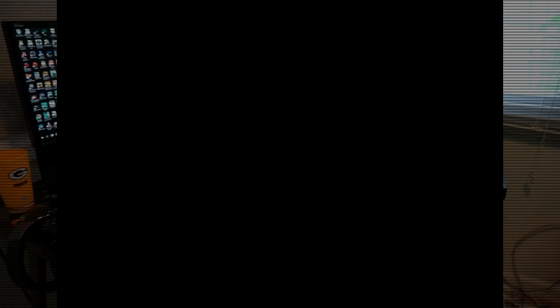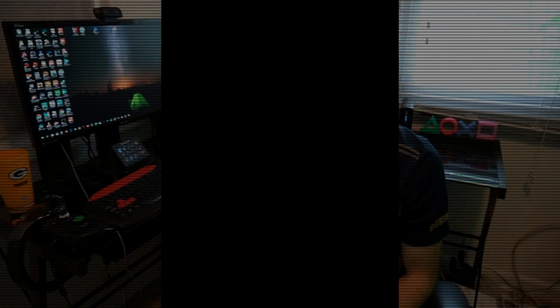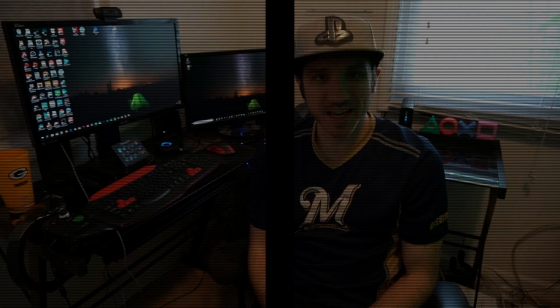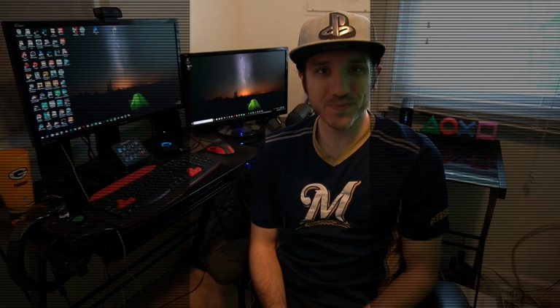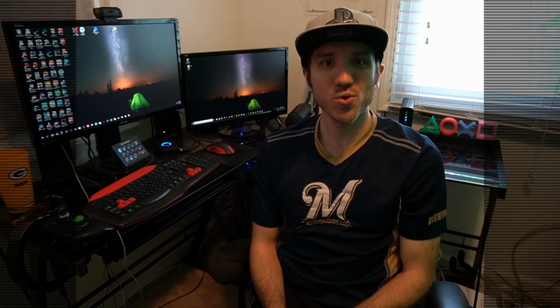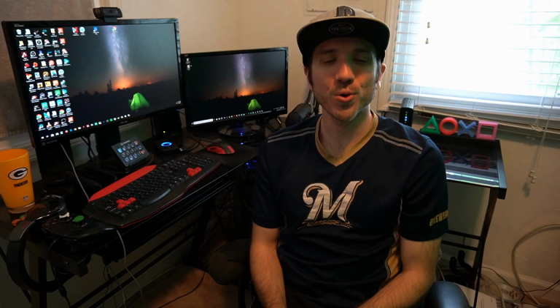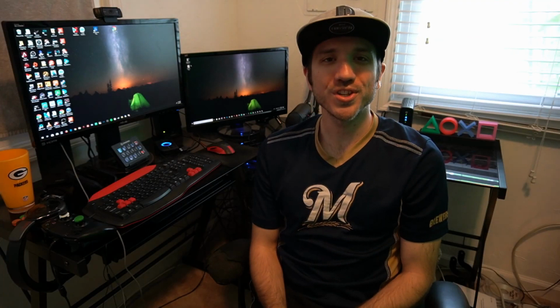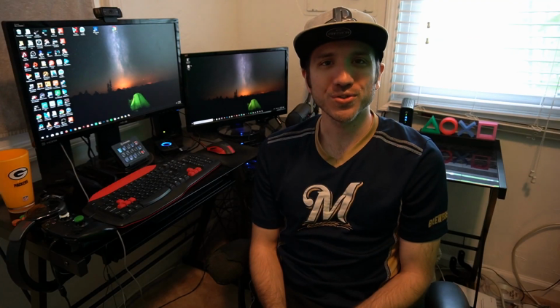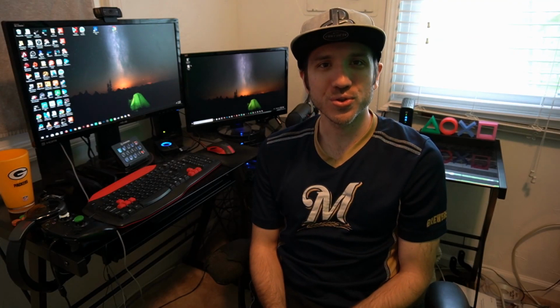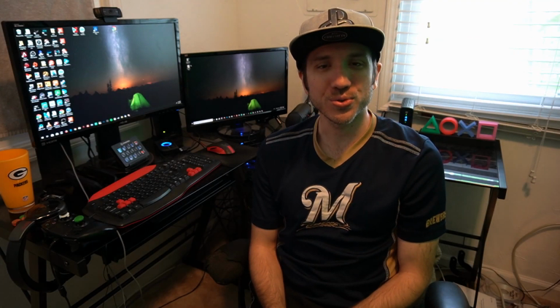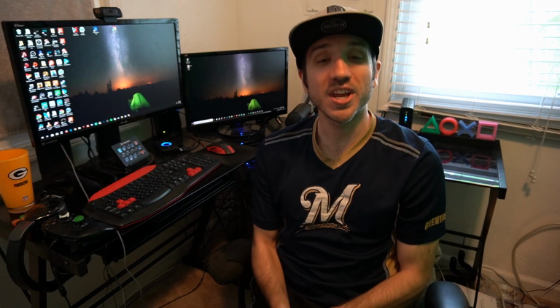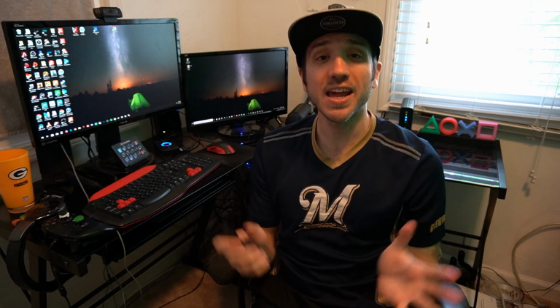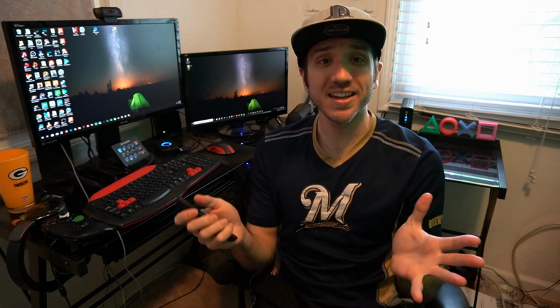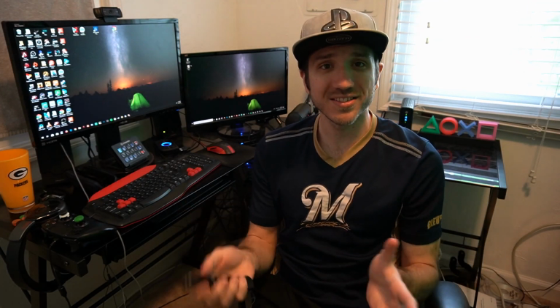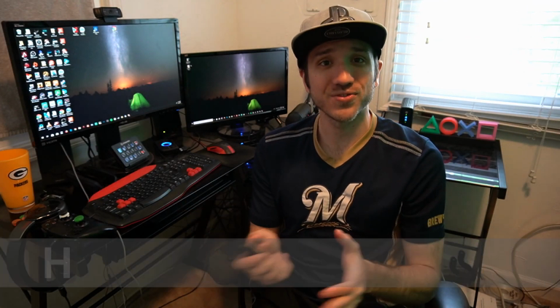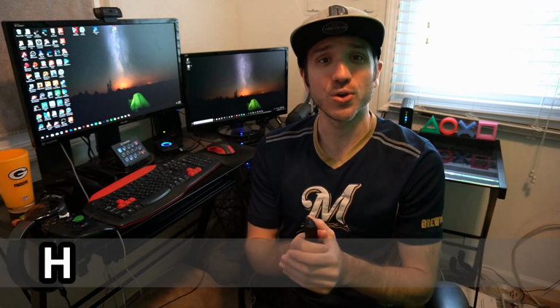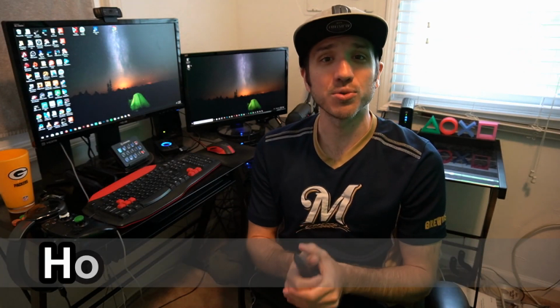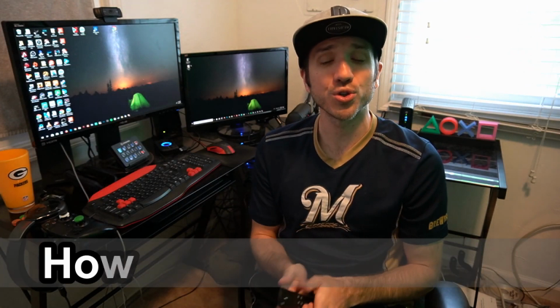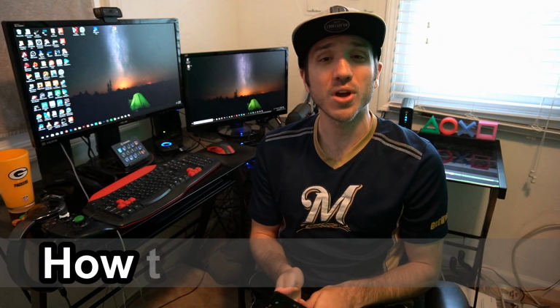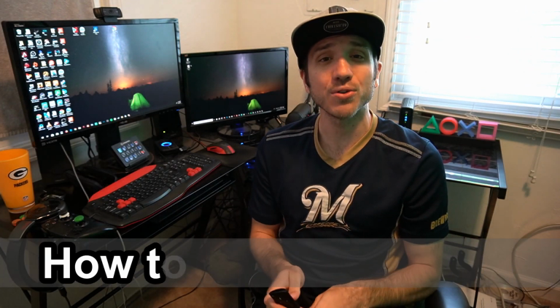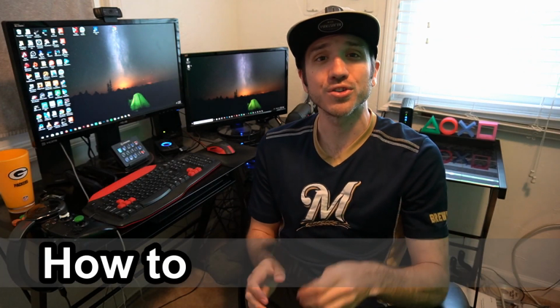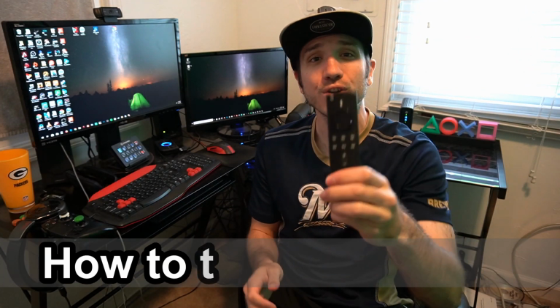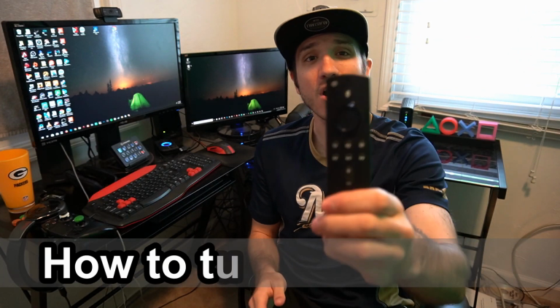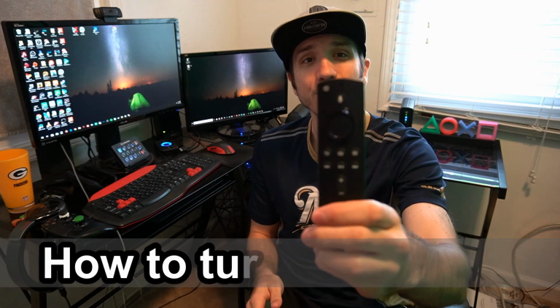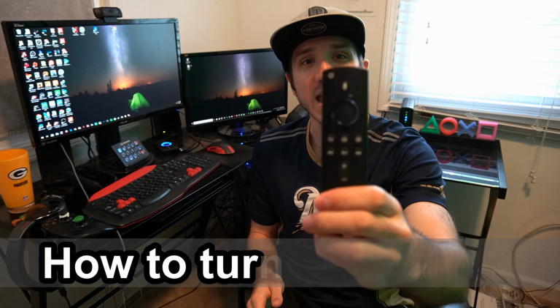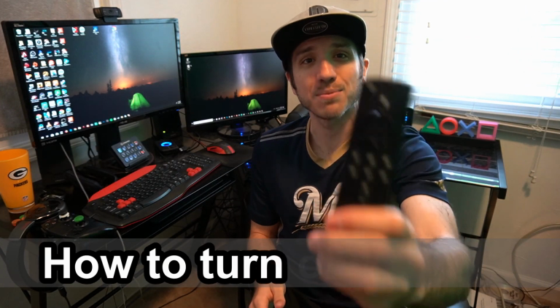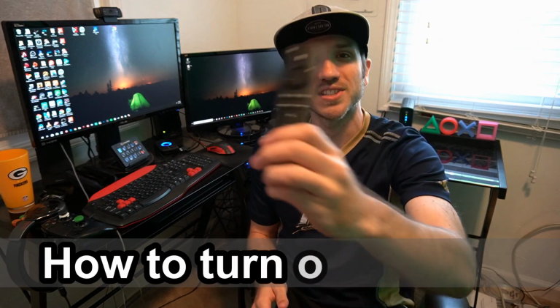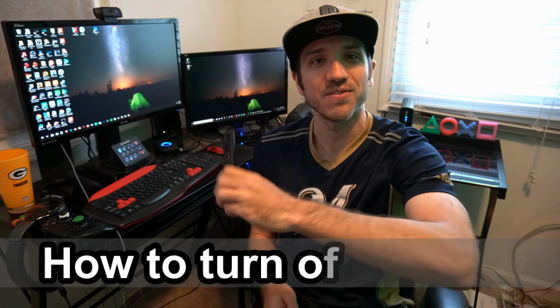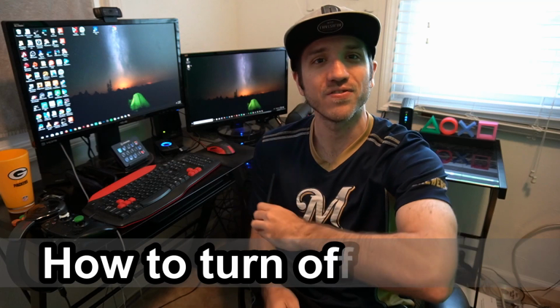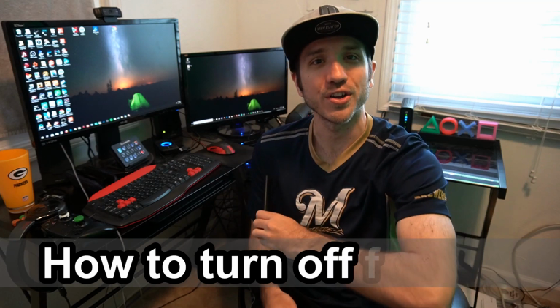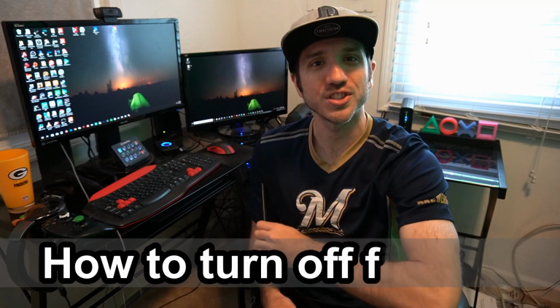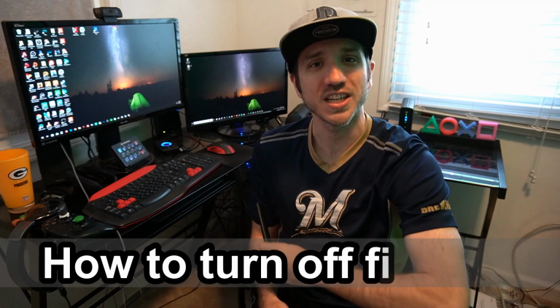This is Tim from Your Stick Studios. Today in this video, I'm going to show you how to turn off your Amazon Fire Stick.